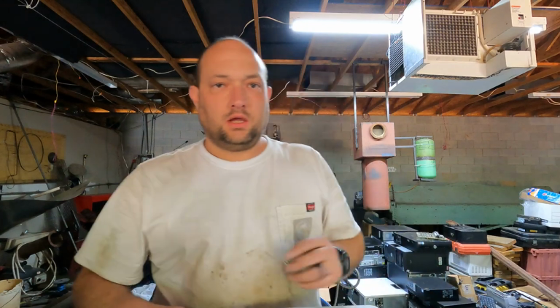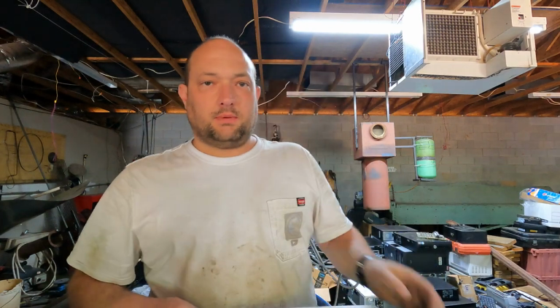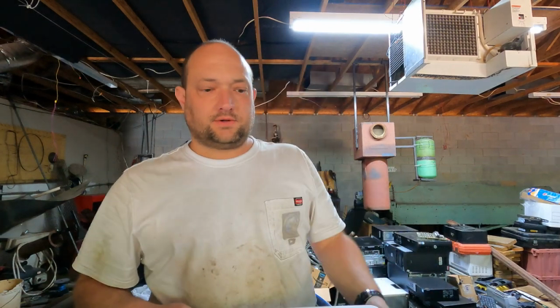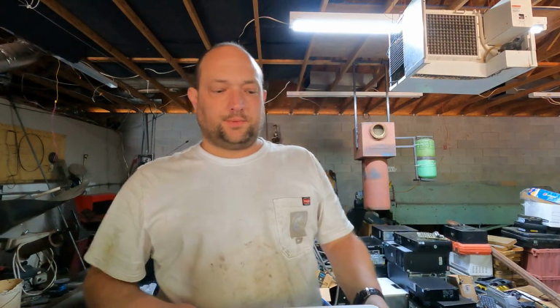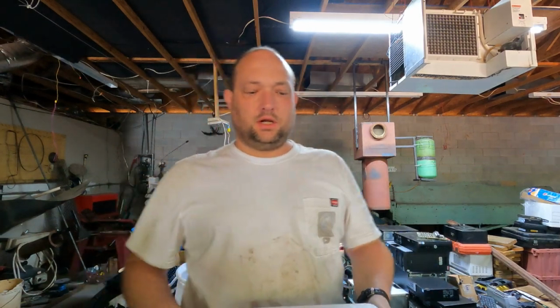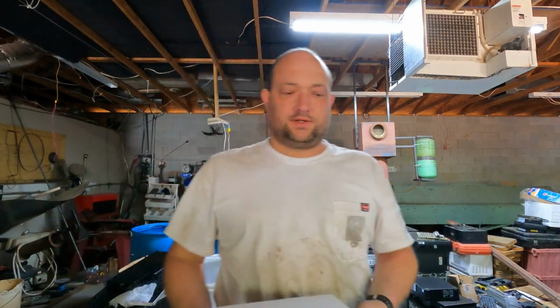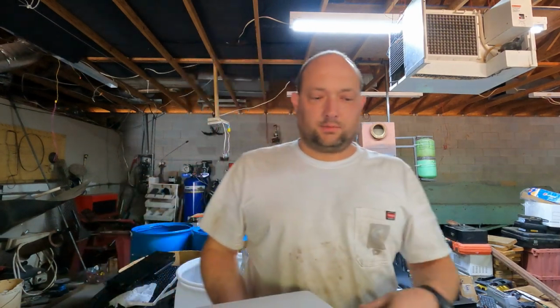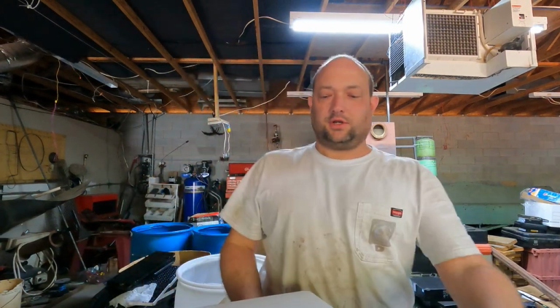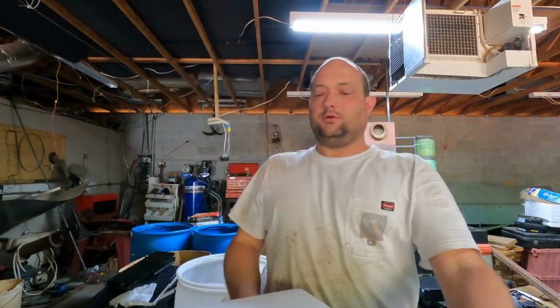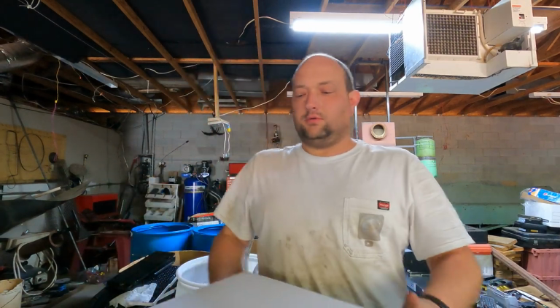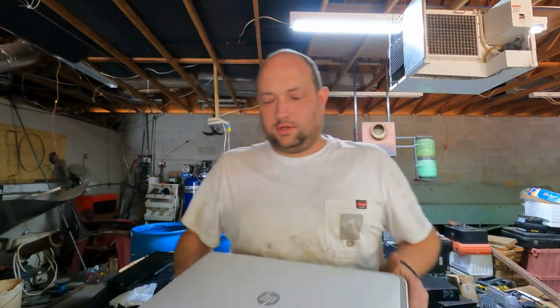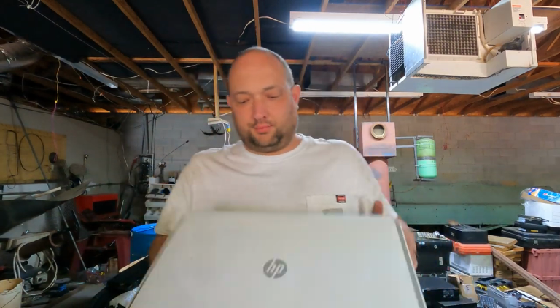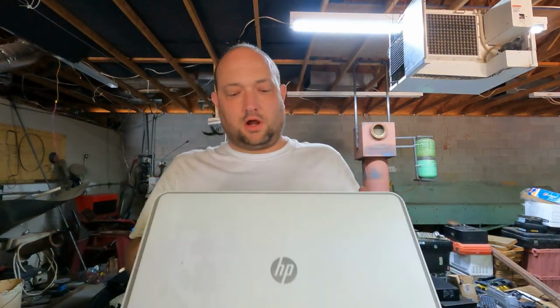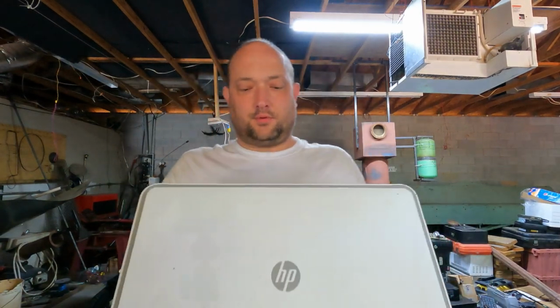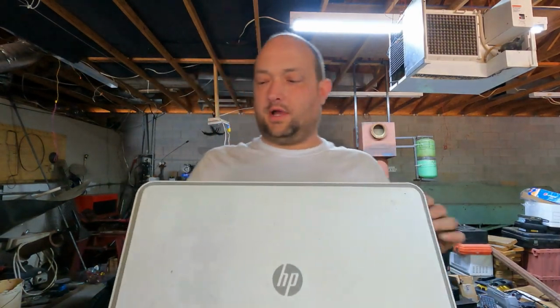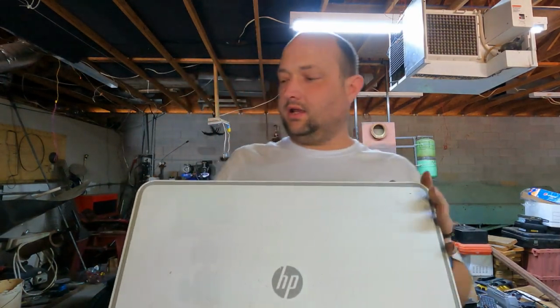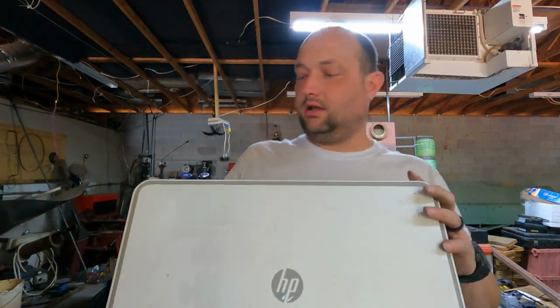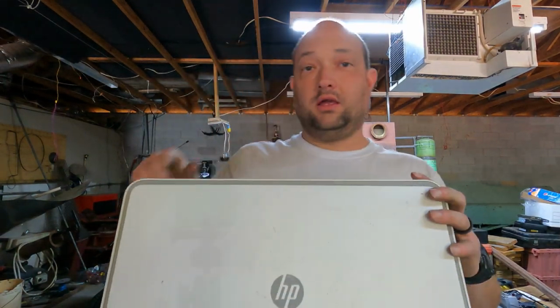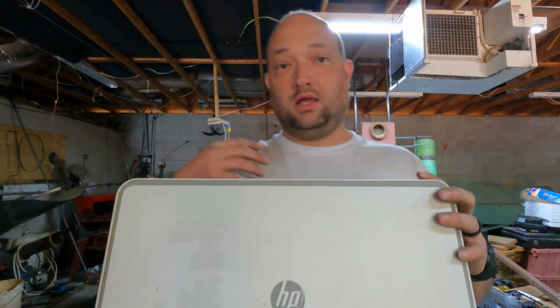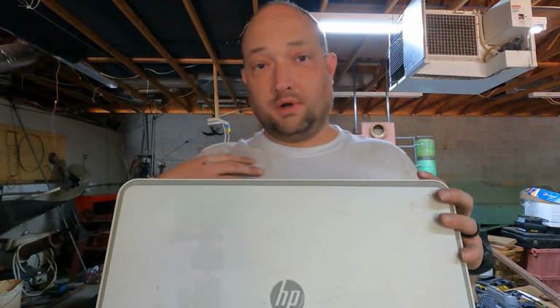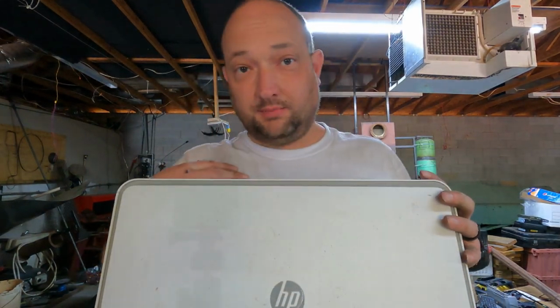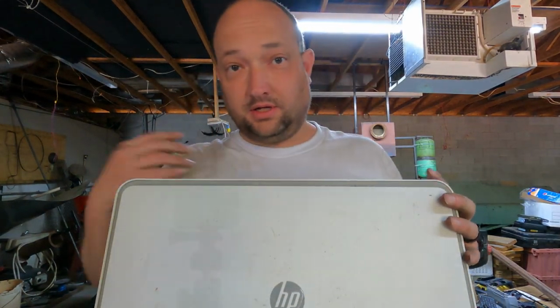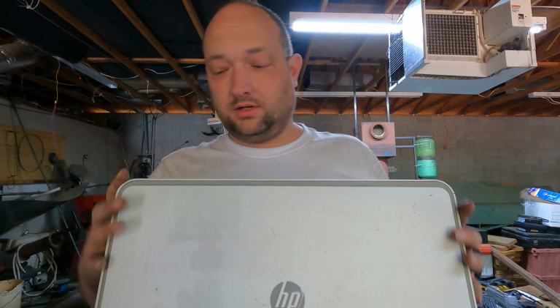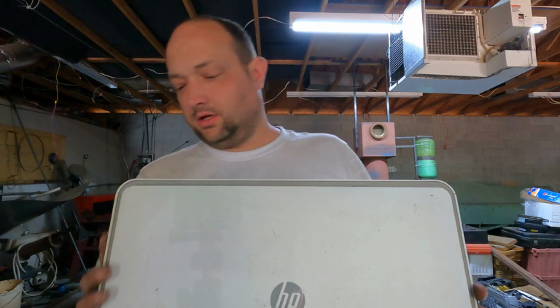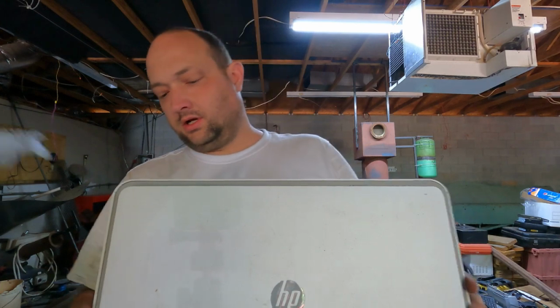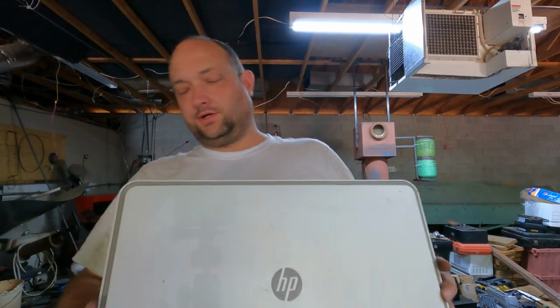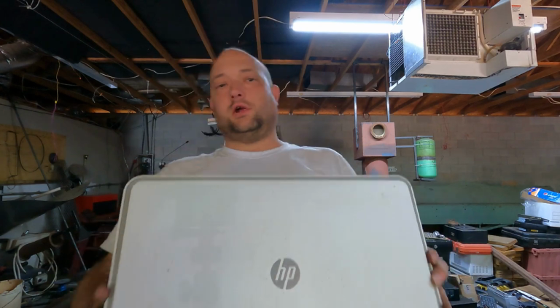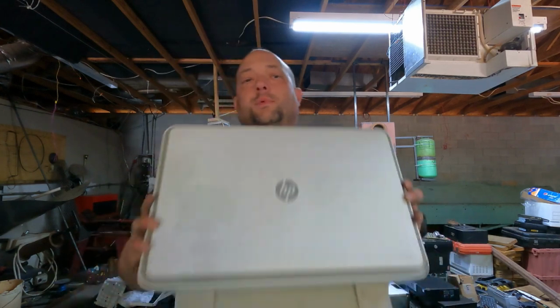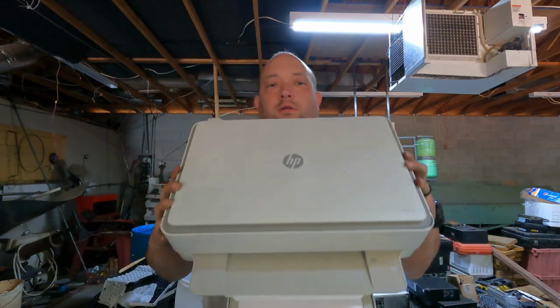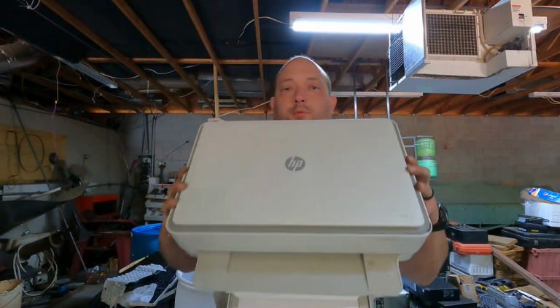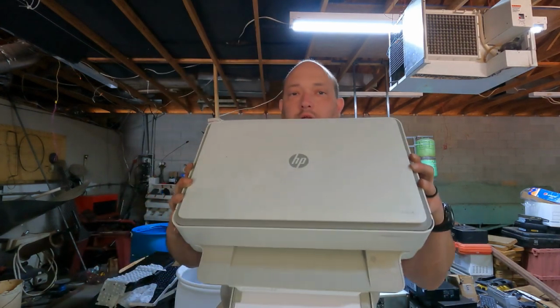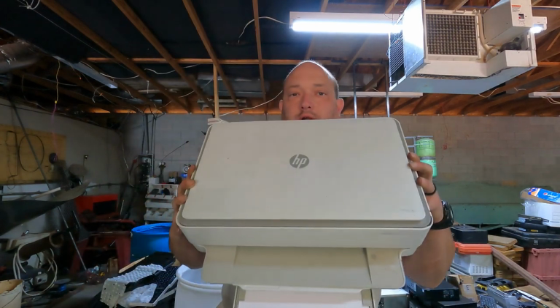Hey everybody, Scorpion here. I'm going to show you the proper way, in my opinion, to scrap out a printer.